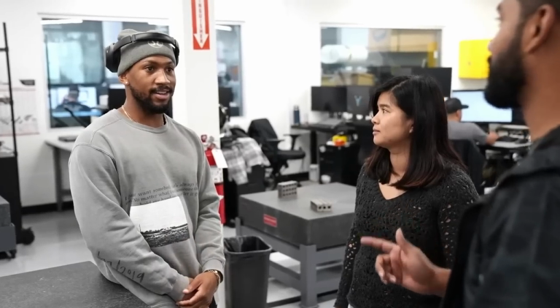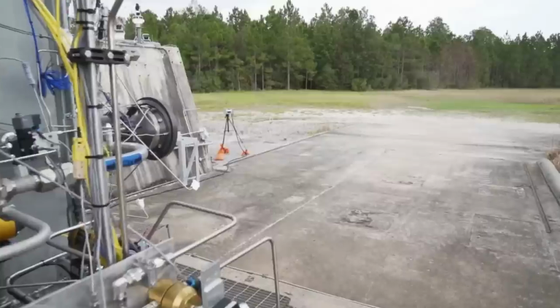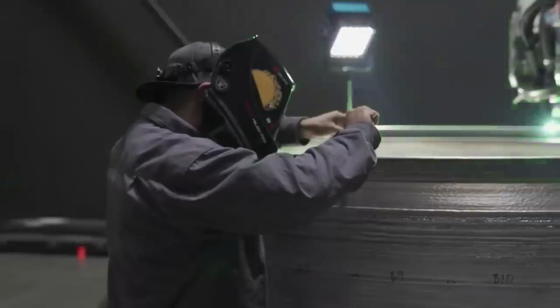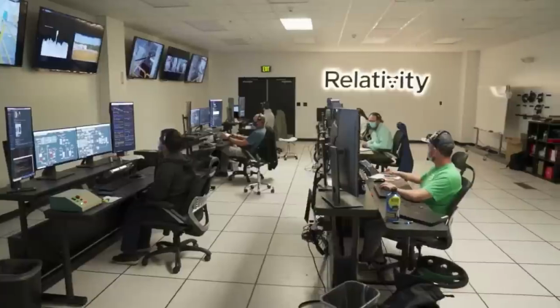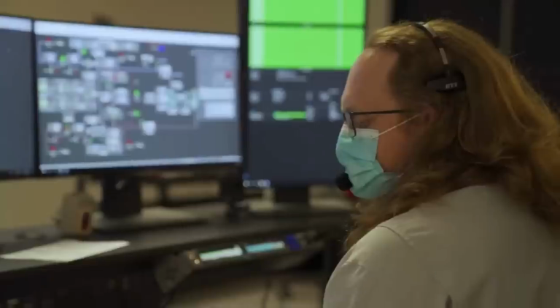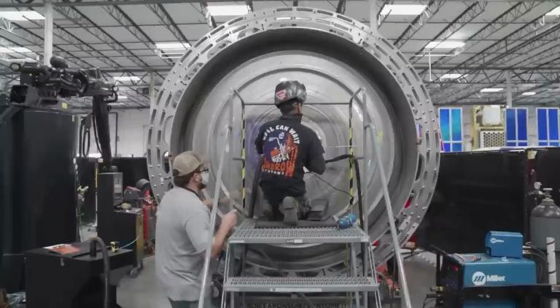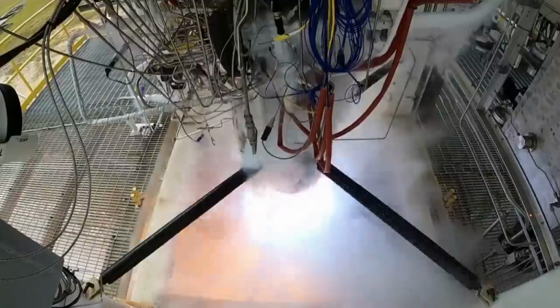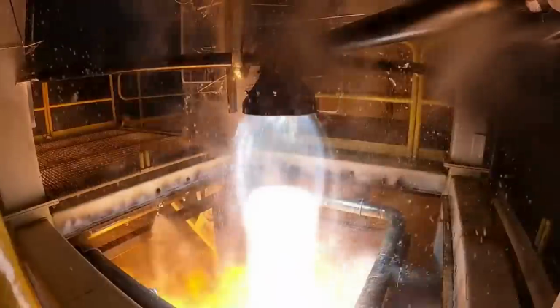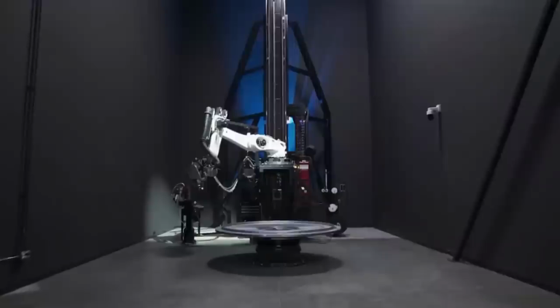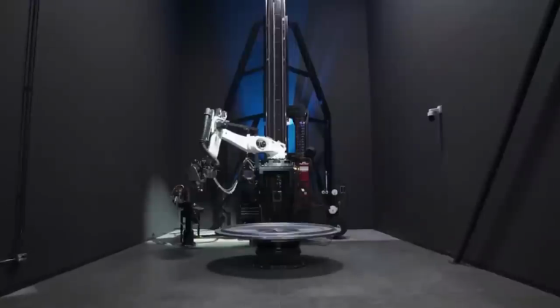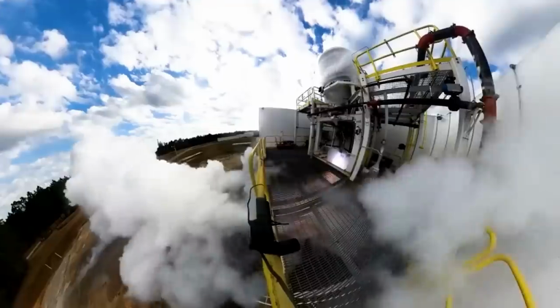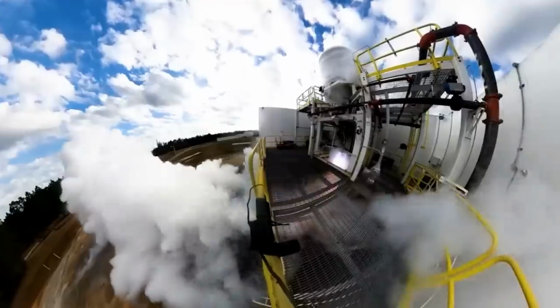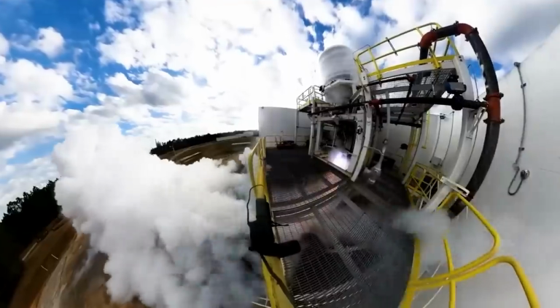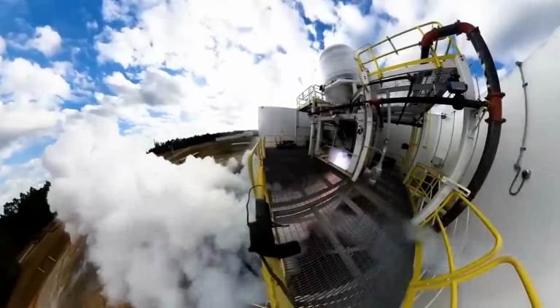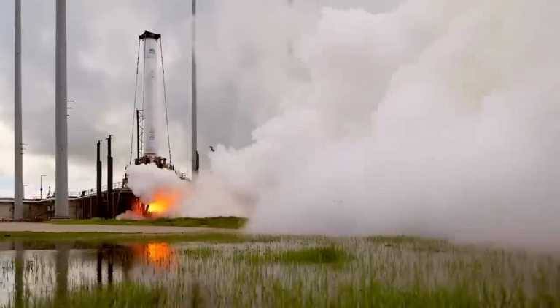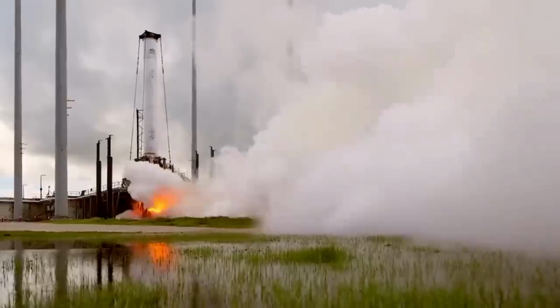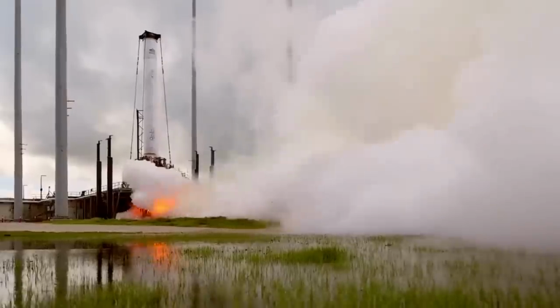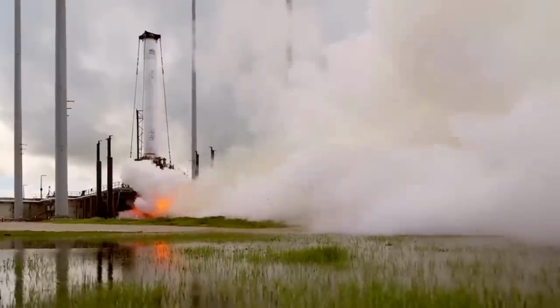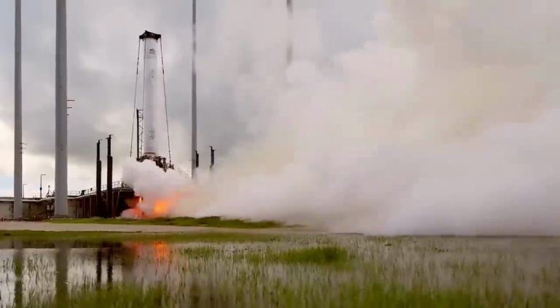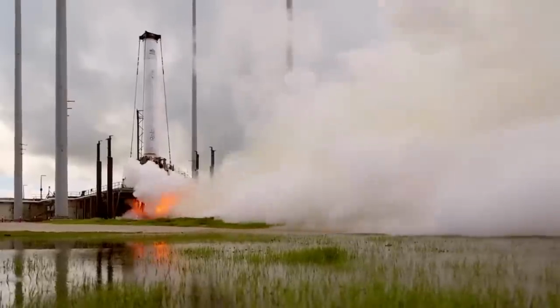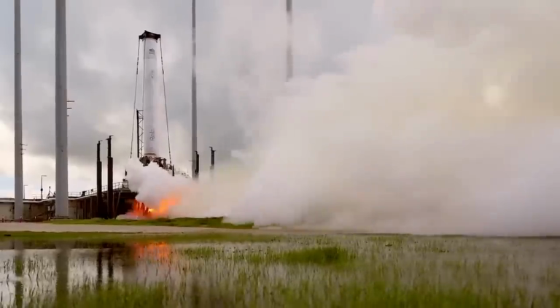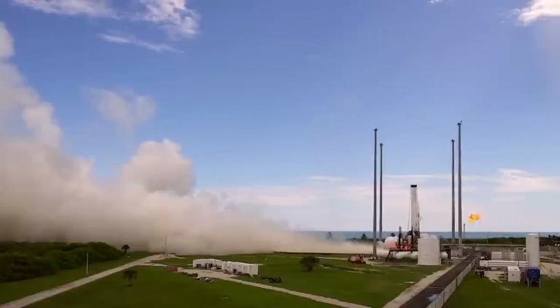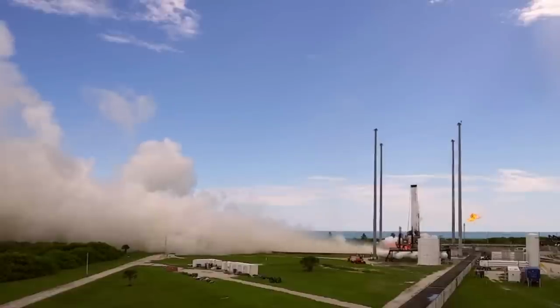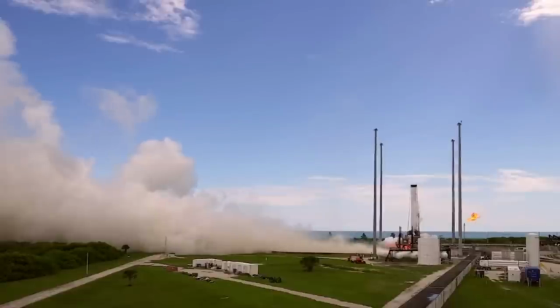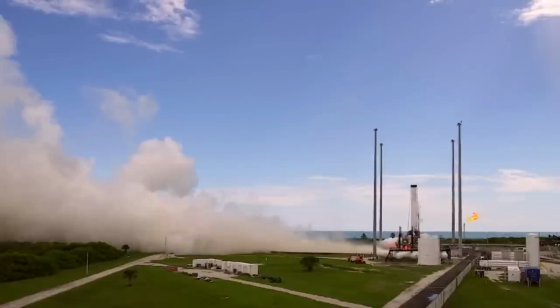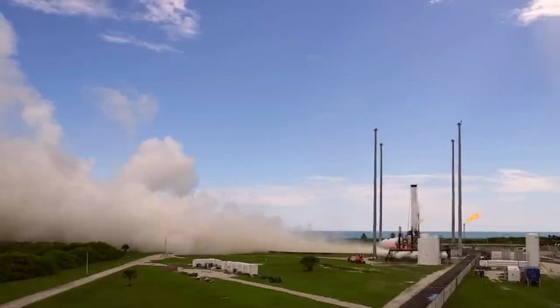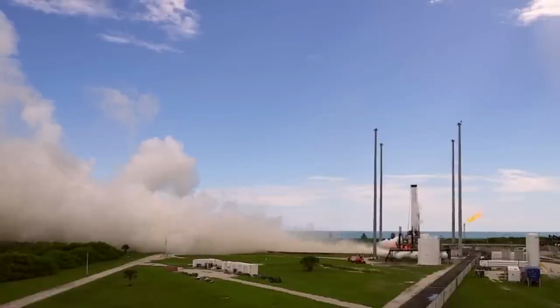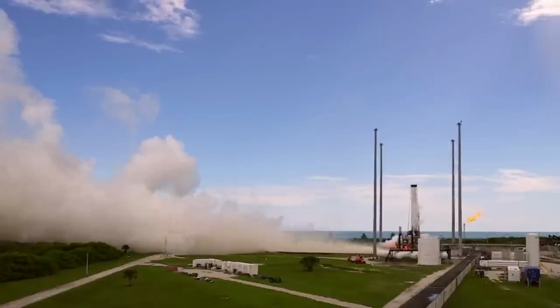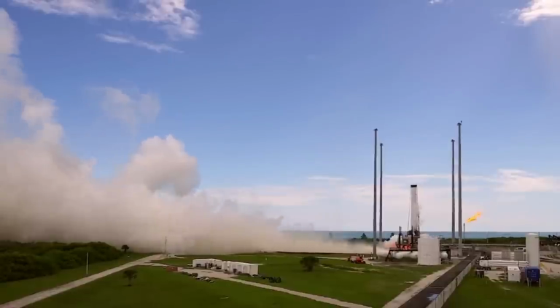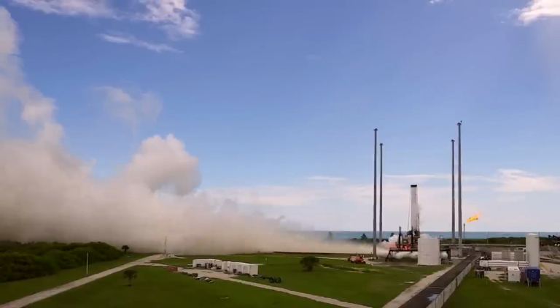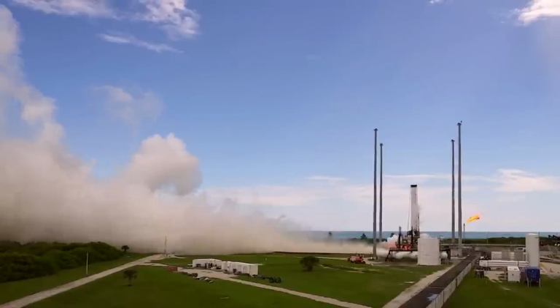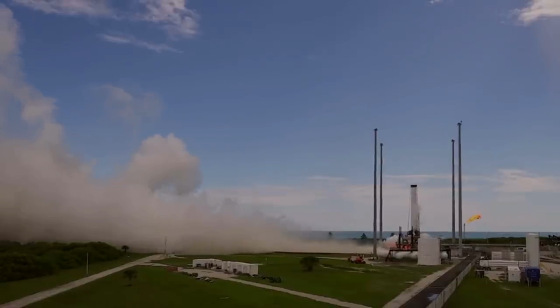Here I will go more in depth into the final launch prep, when we should expect a launch, the significance of this mission, and more.